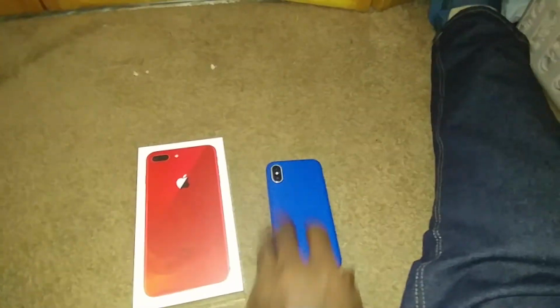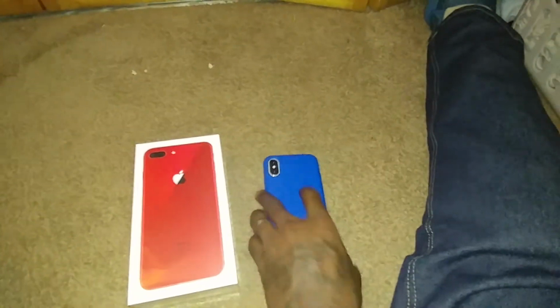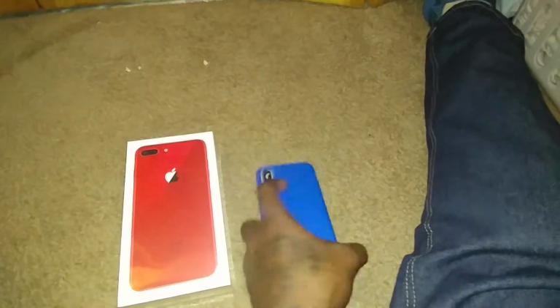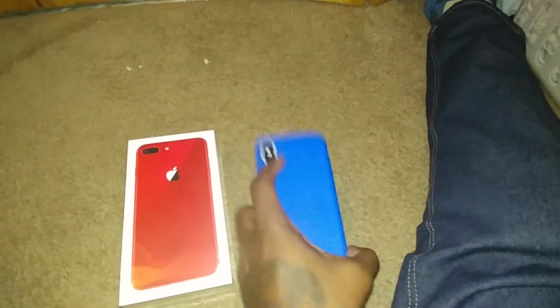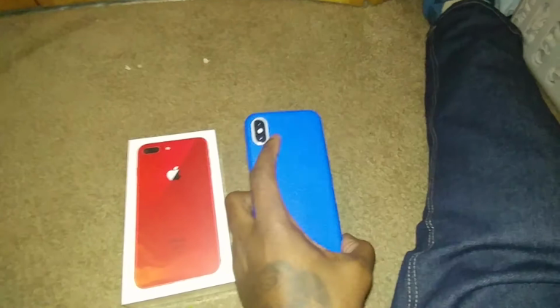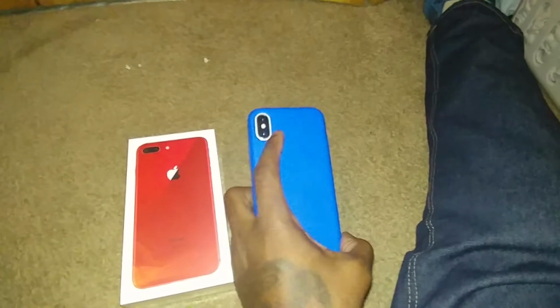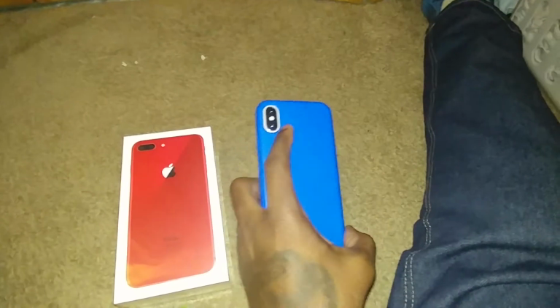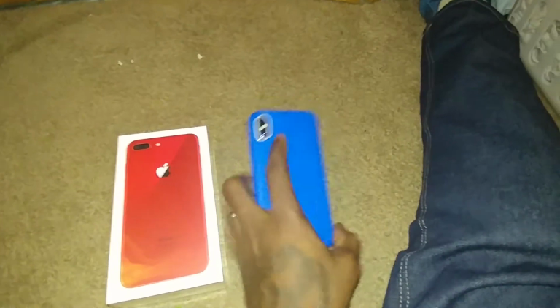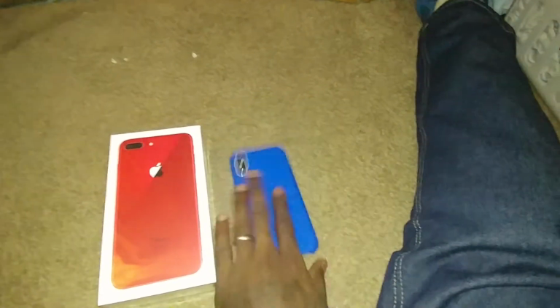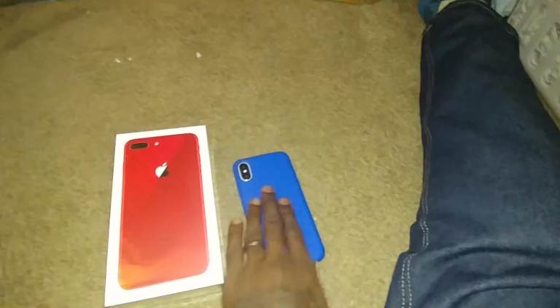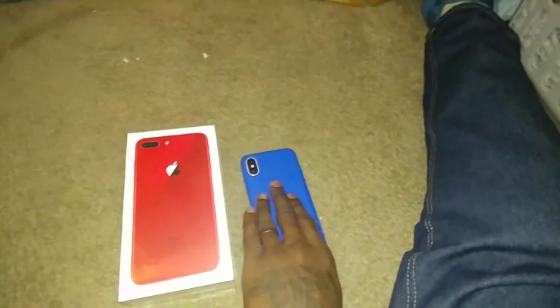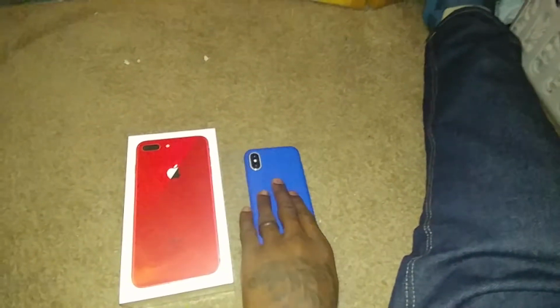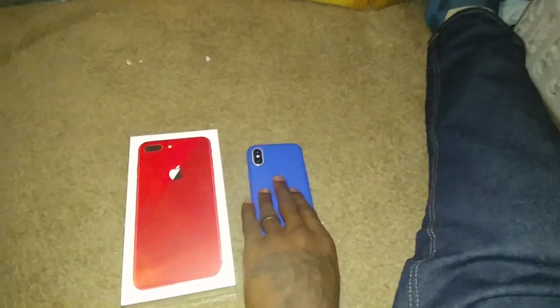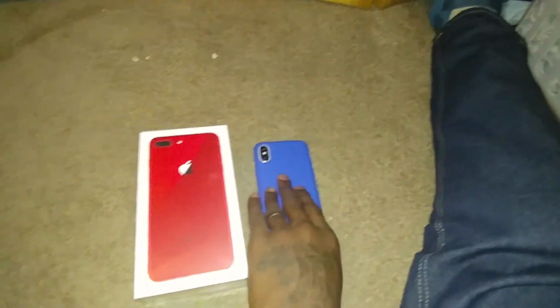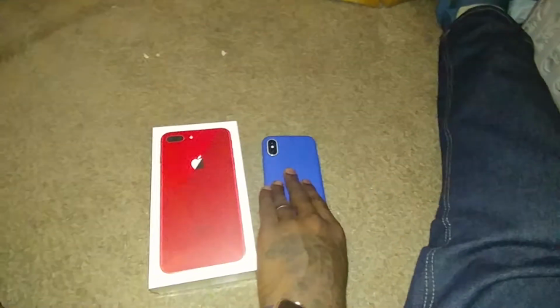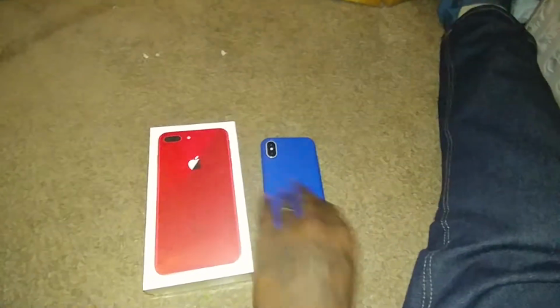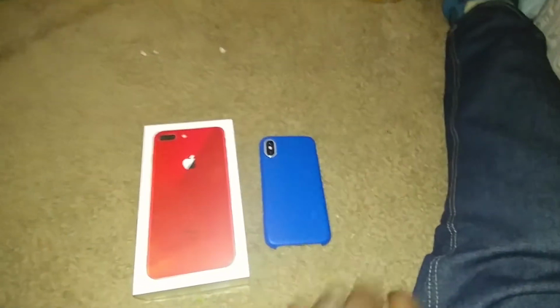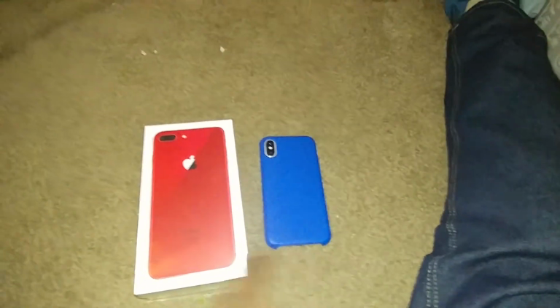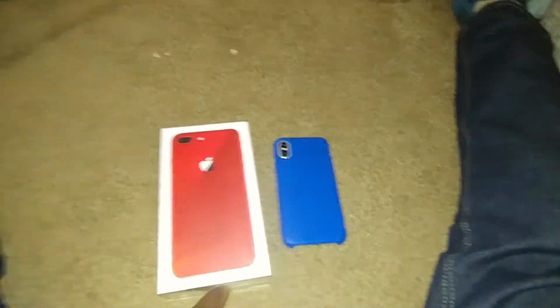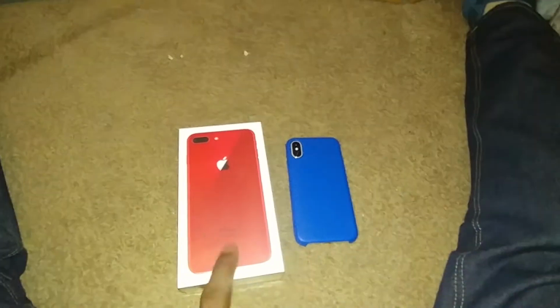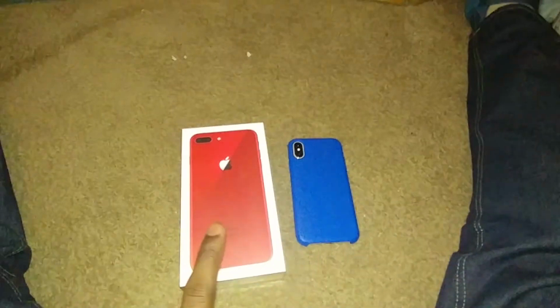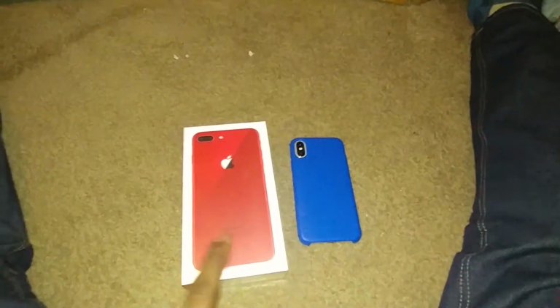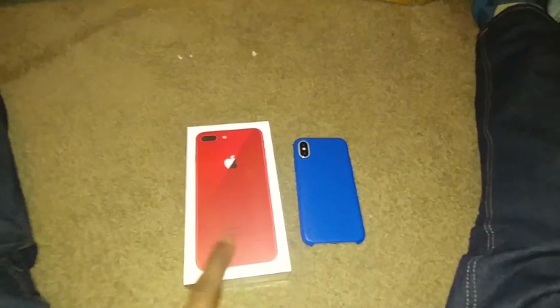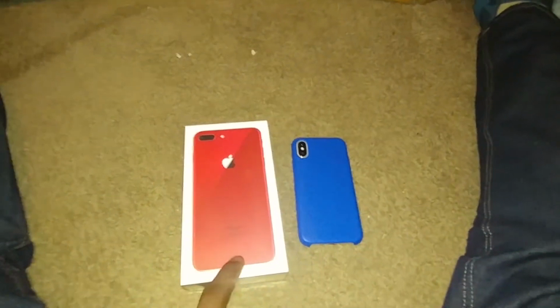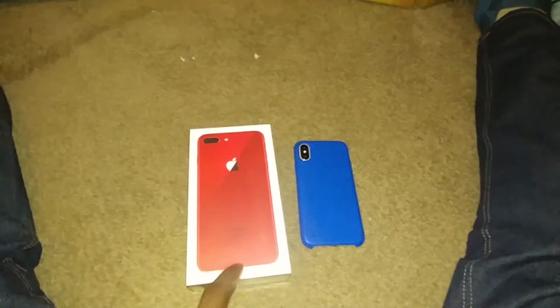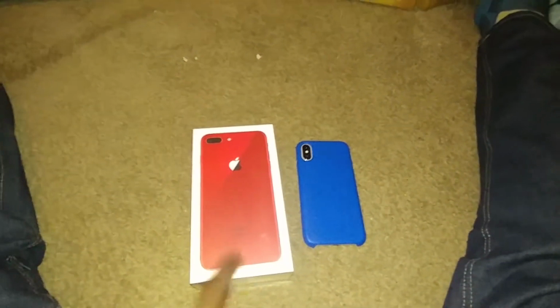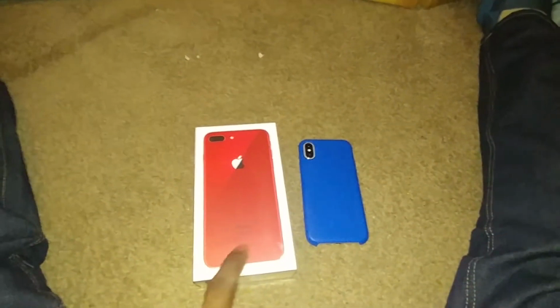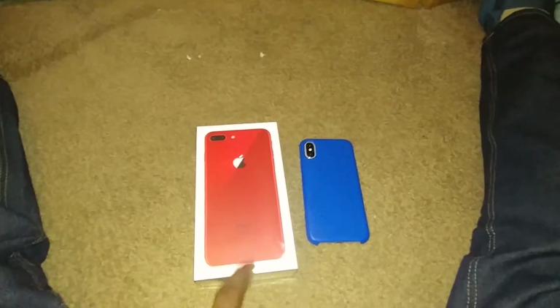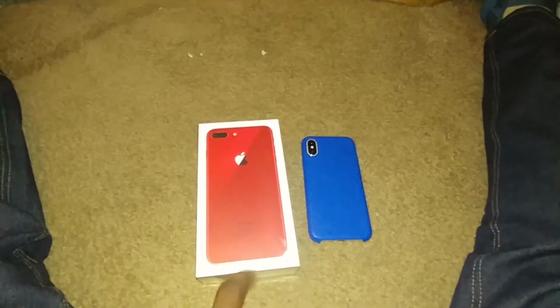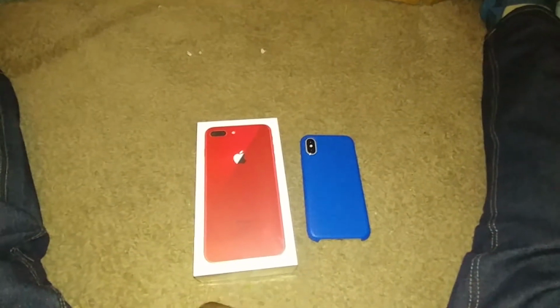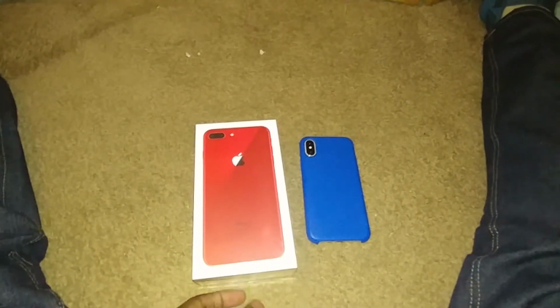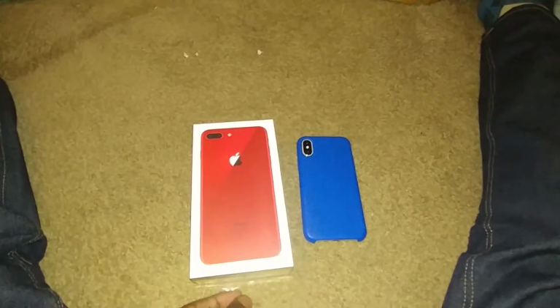This one is the 256 gigabyte — I had a 64 gigabyte and didn't run out of memory, so I know I'm definitely not going to run out of memory with this one.